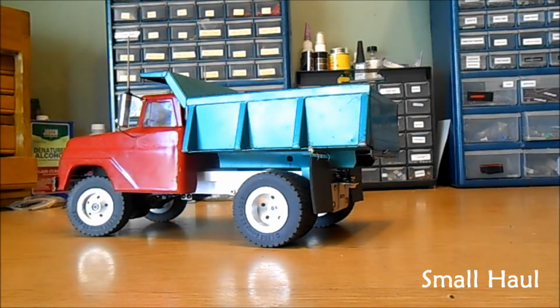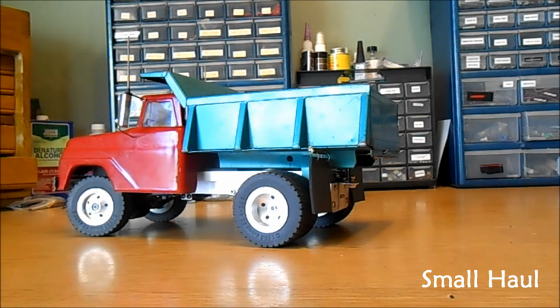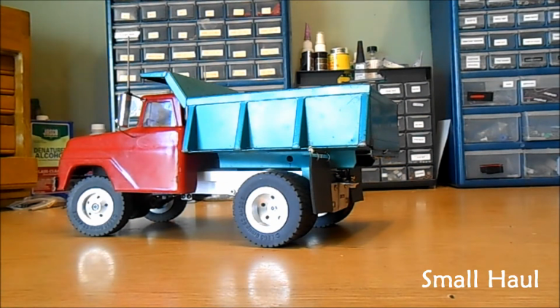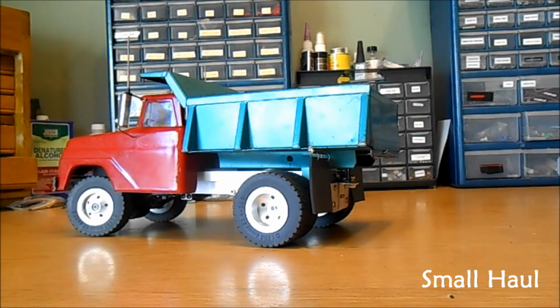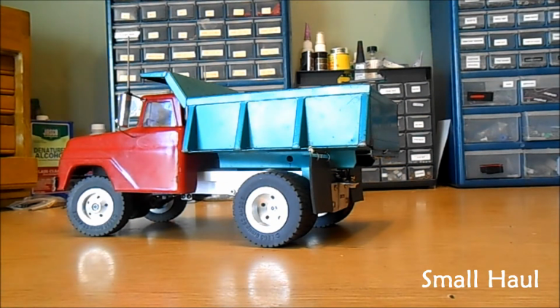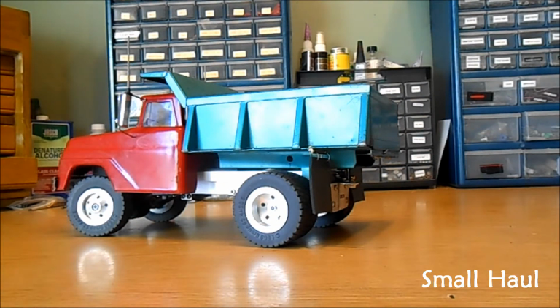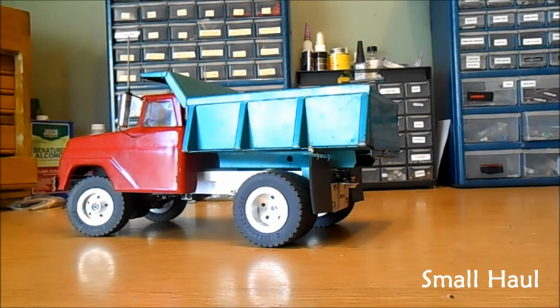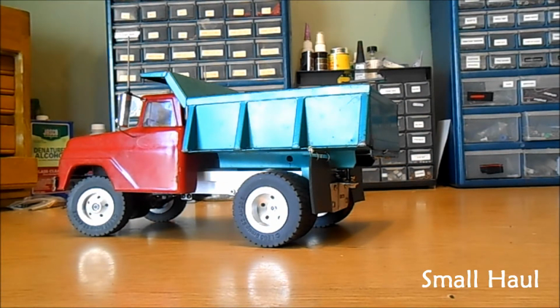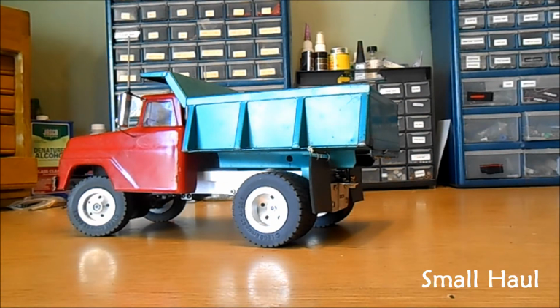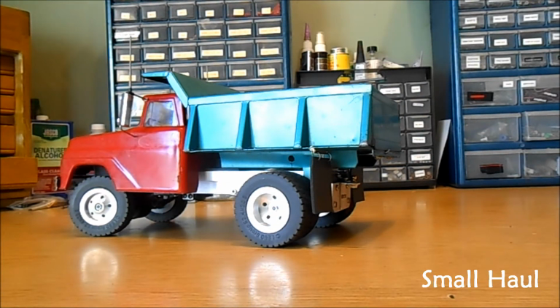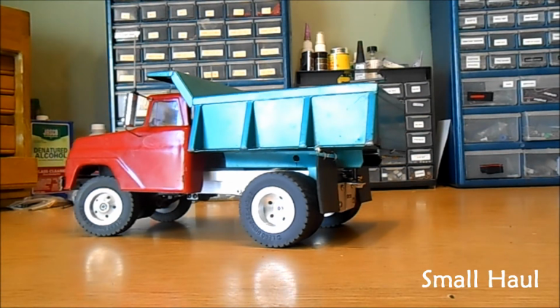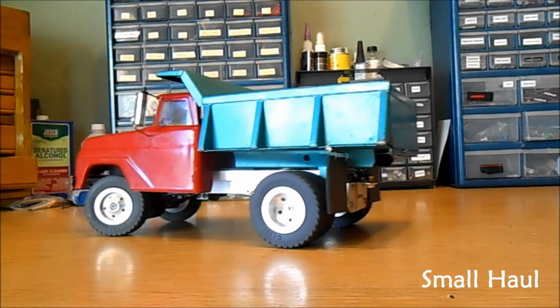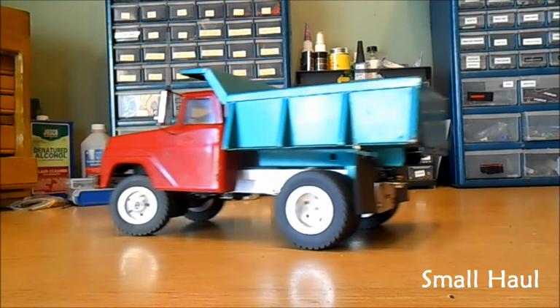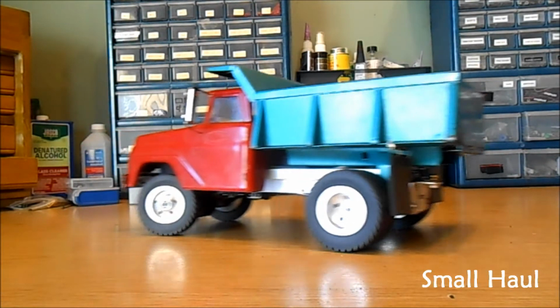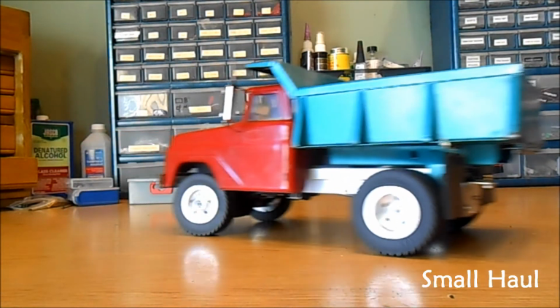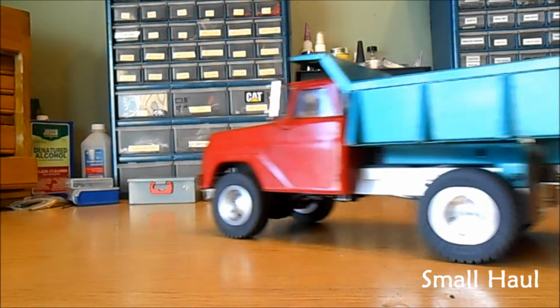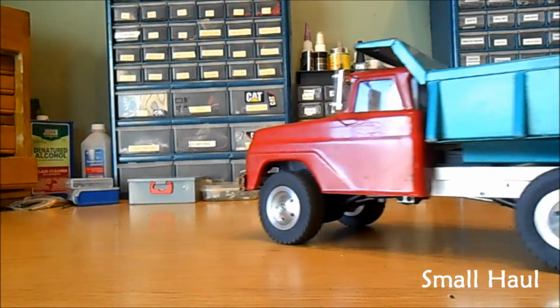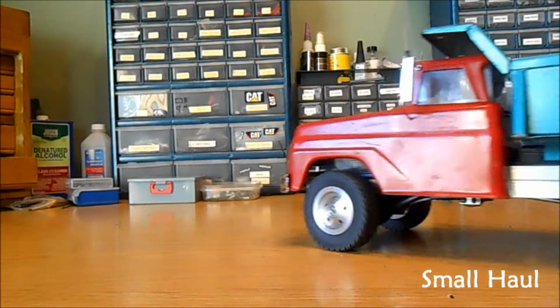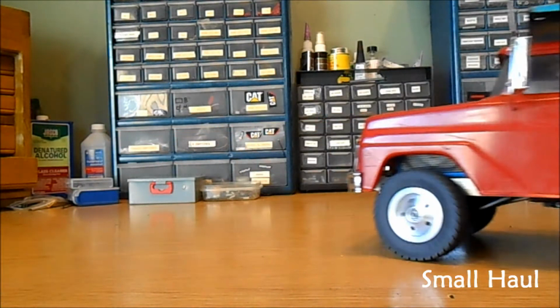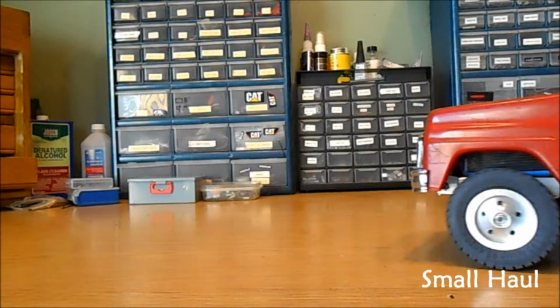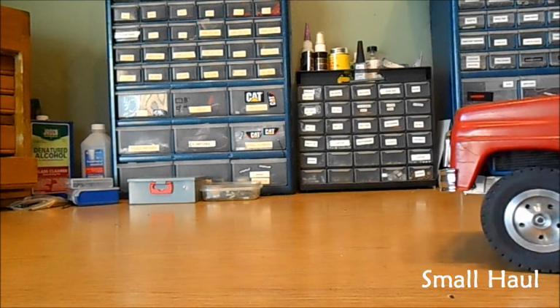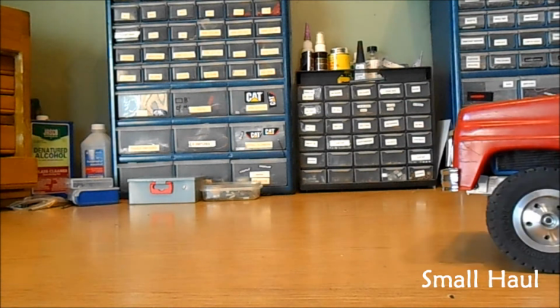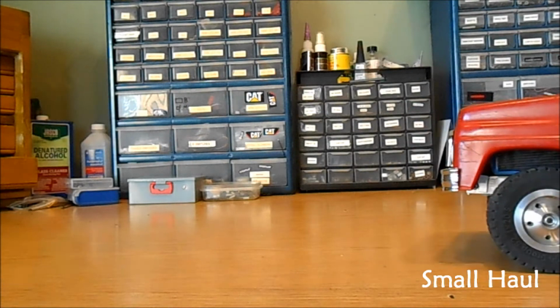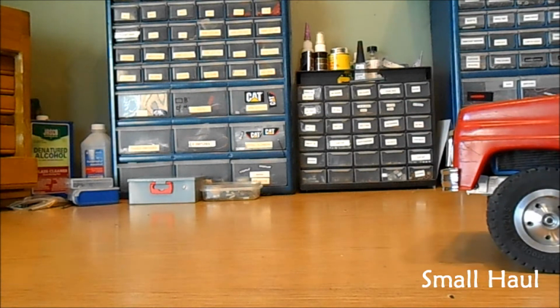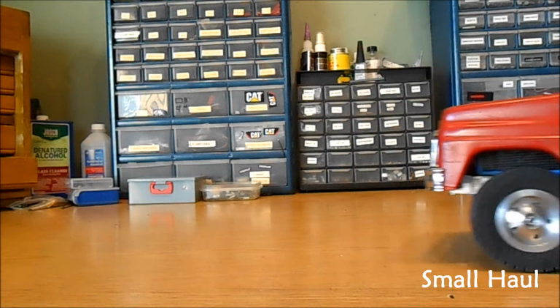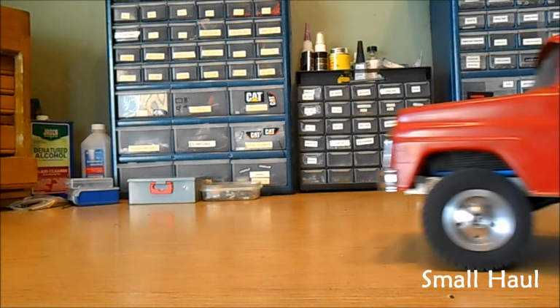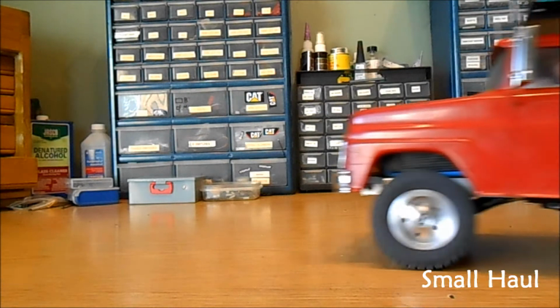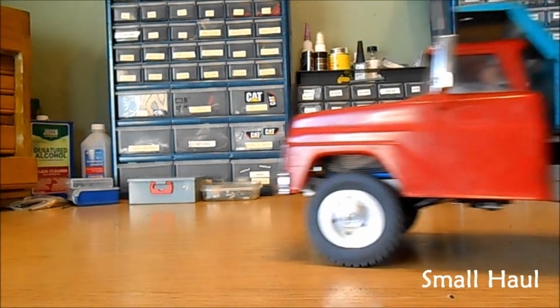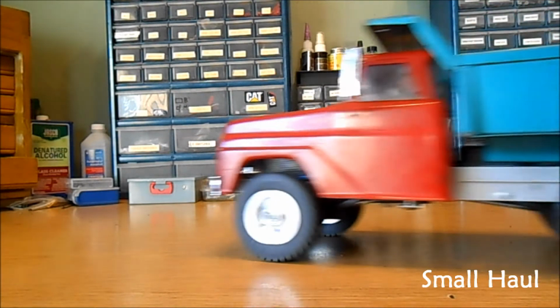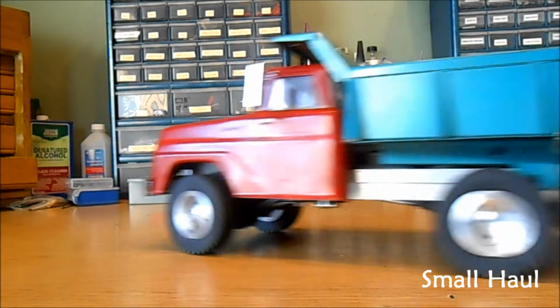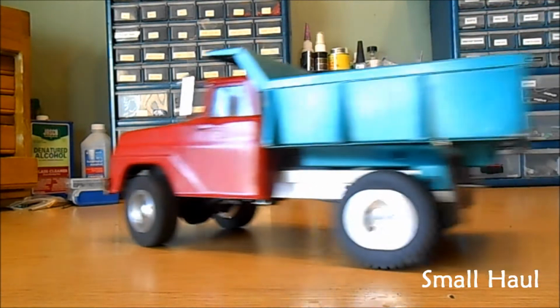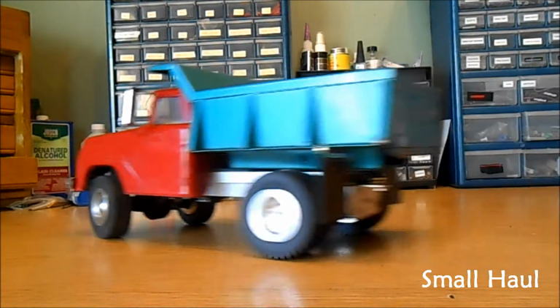I did the plate up like you asked with a real tall hitch so you could pull your low boy. I'll show you that first.